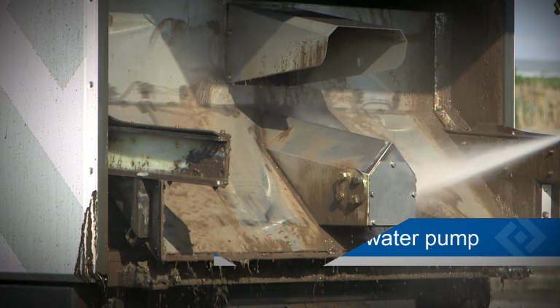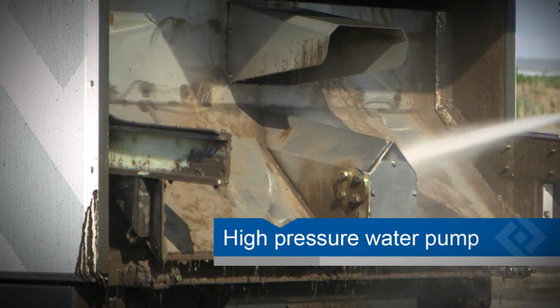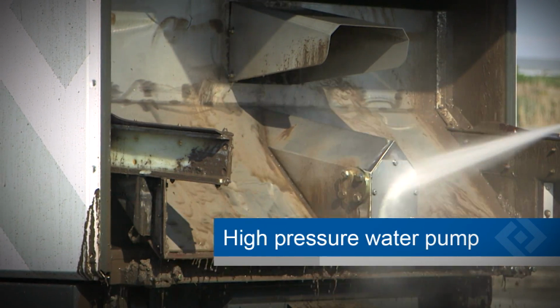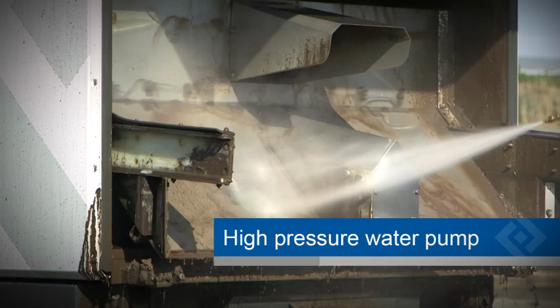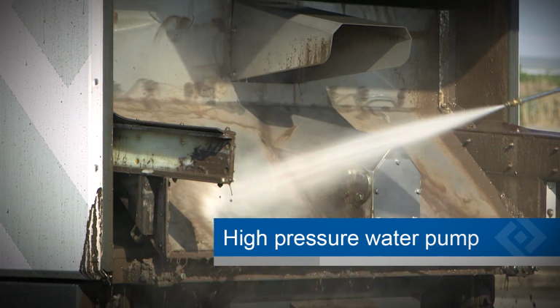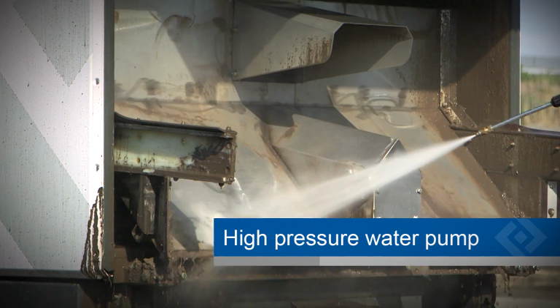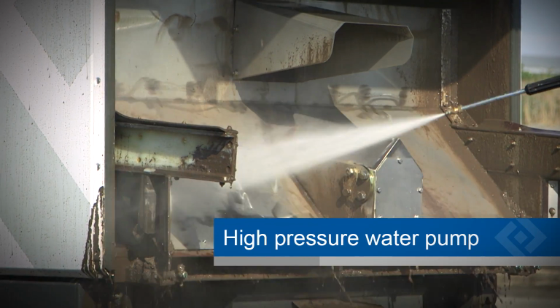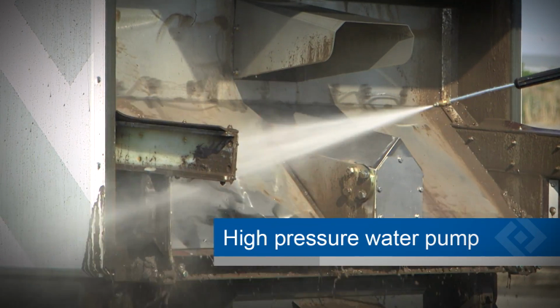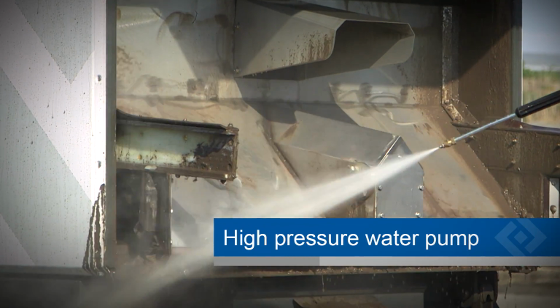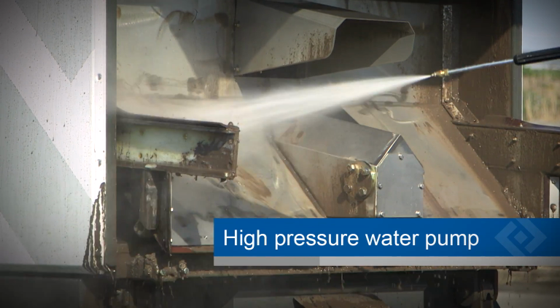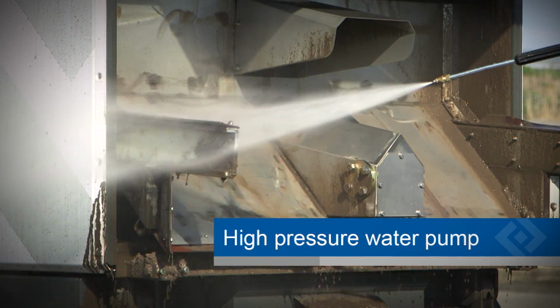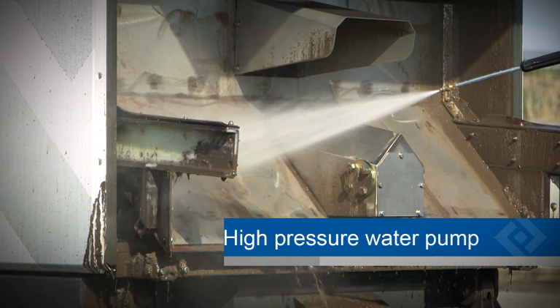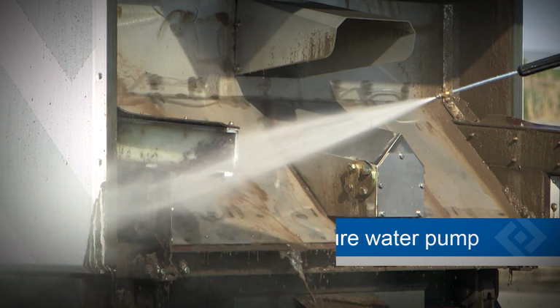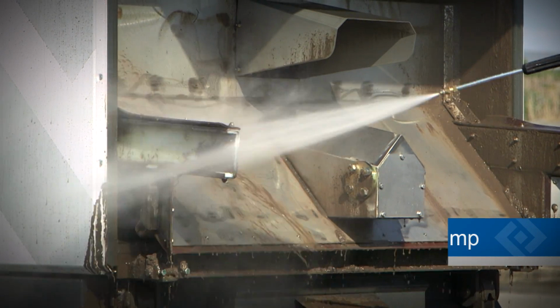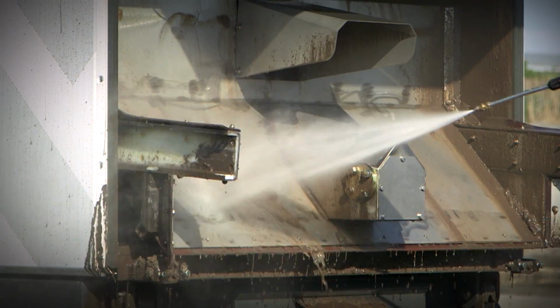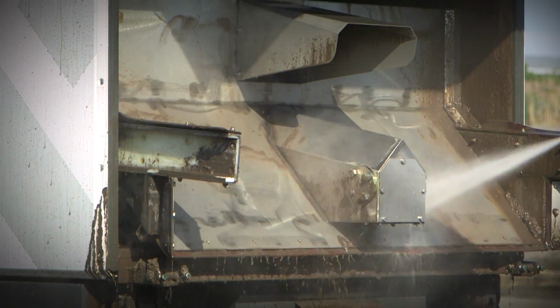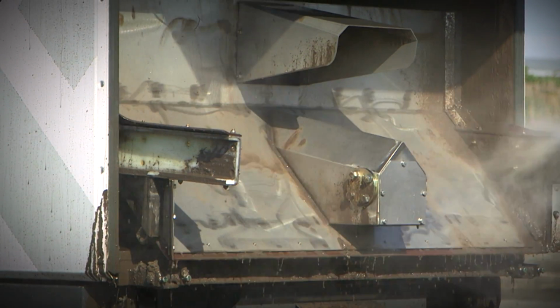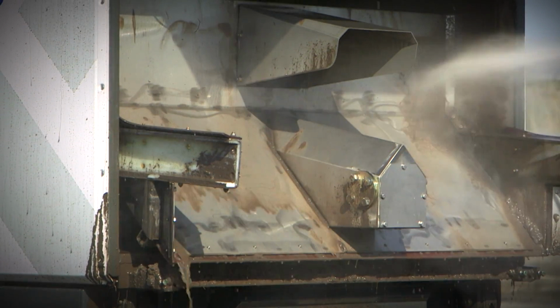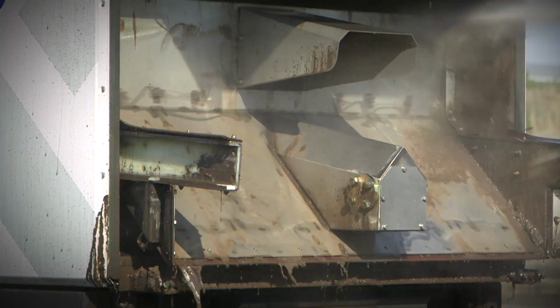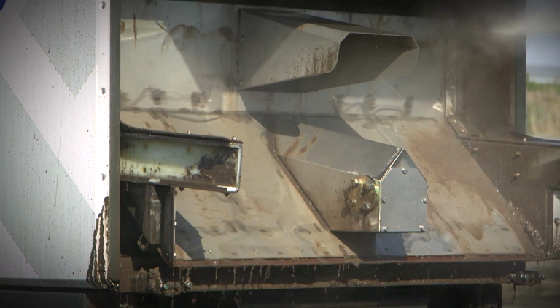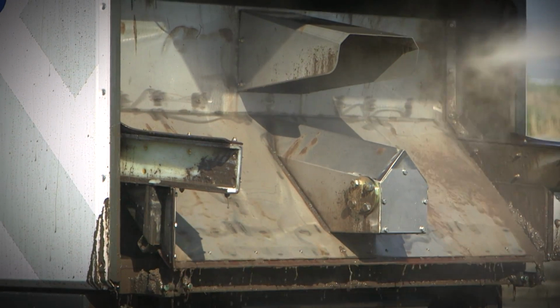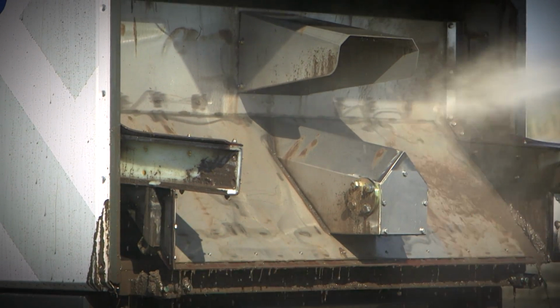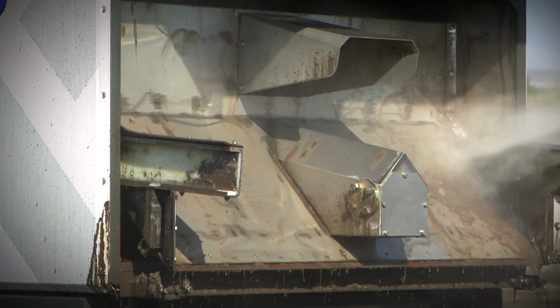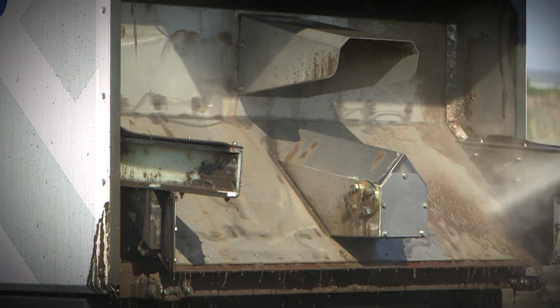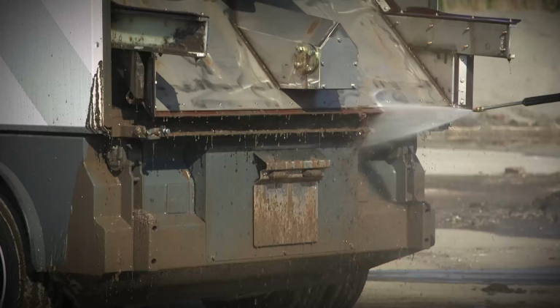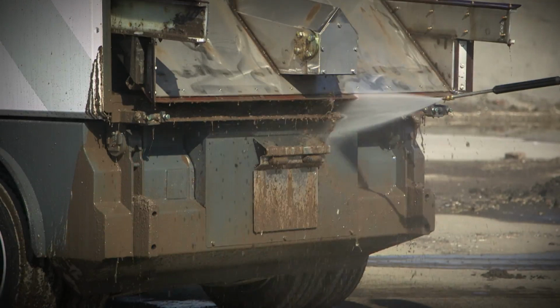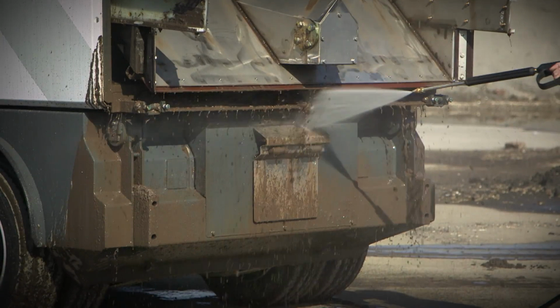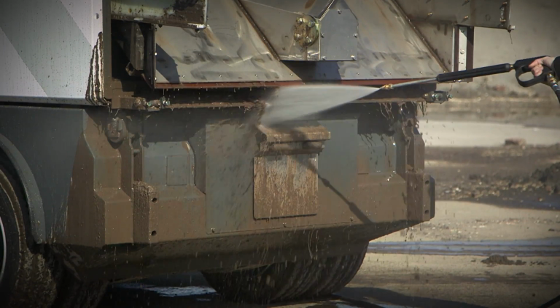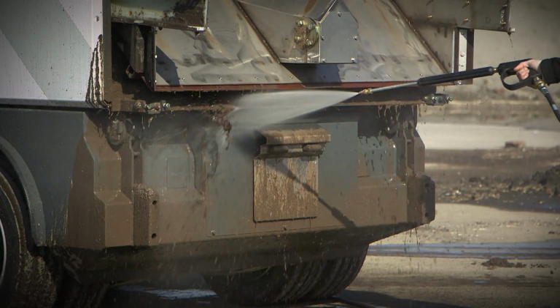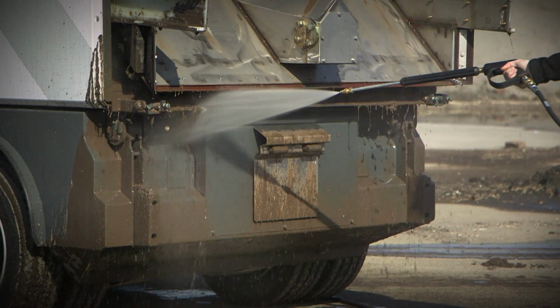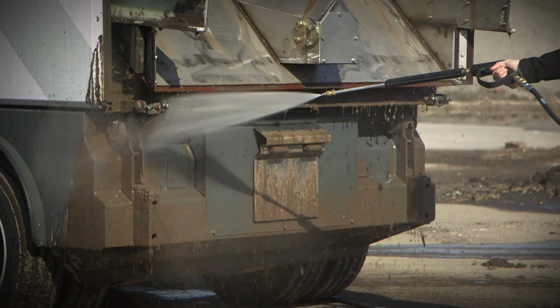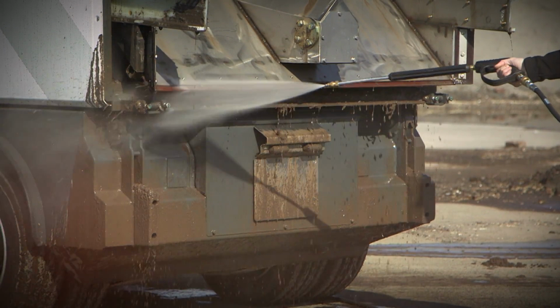The high pressure water pump feature is perfect for quickly cleaning the inside of the container and the brush and suction system.